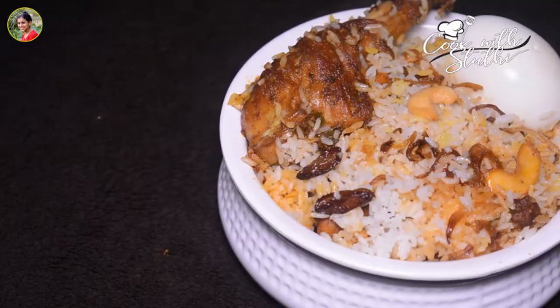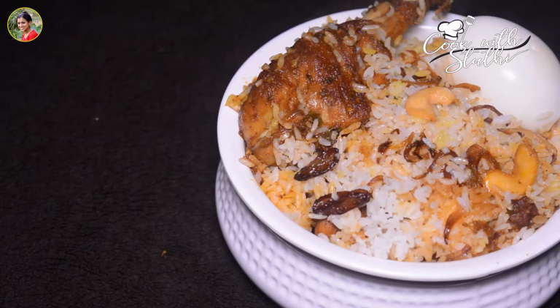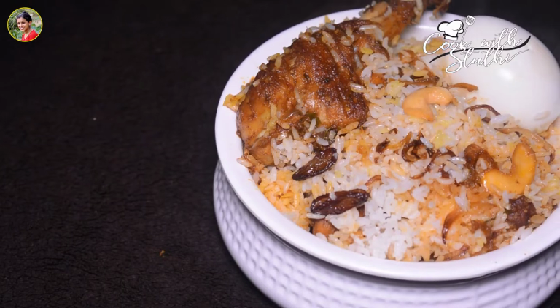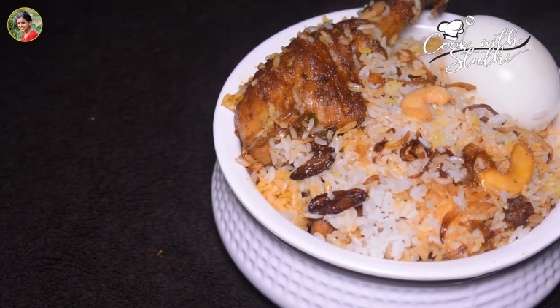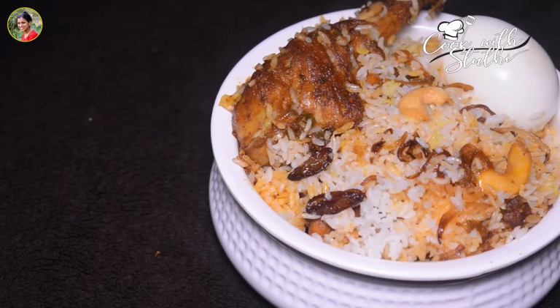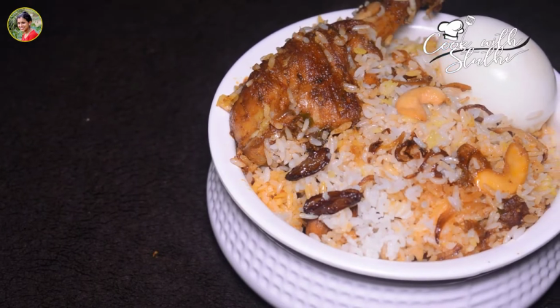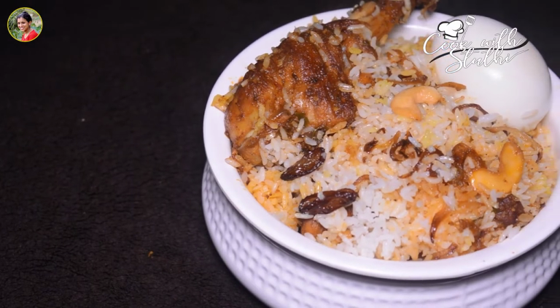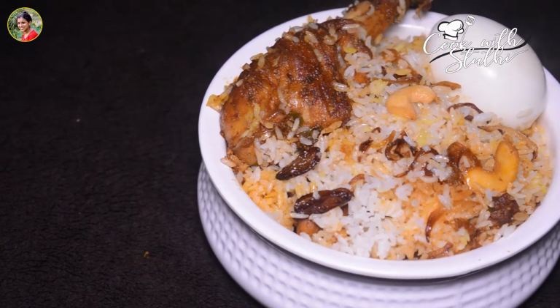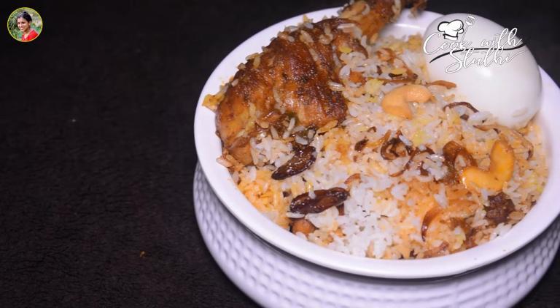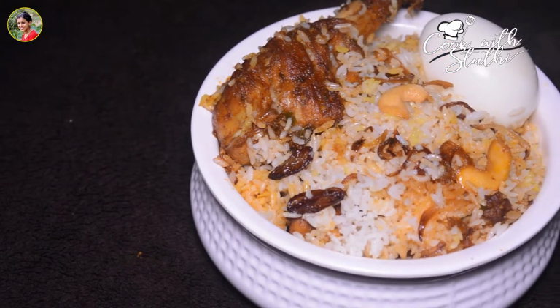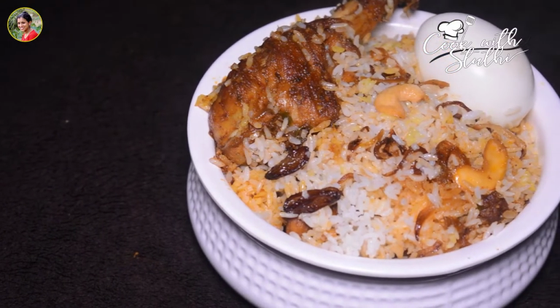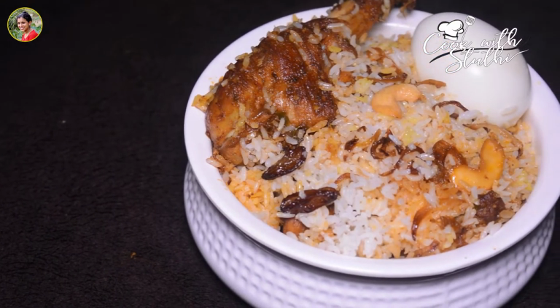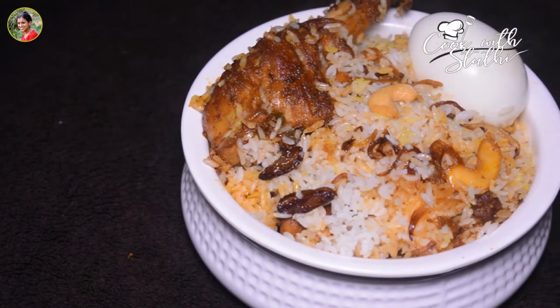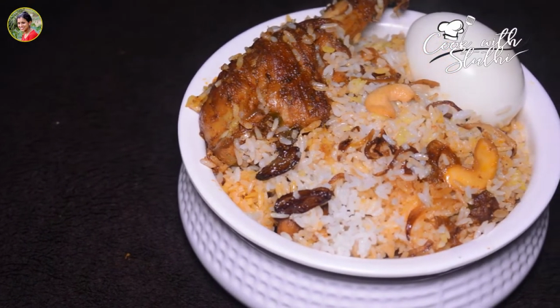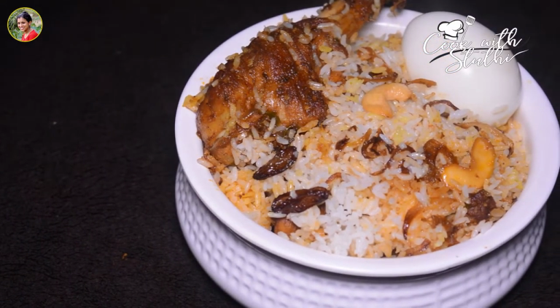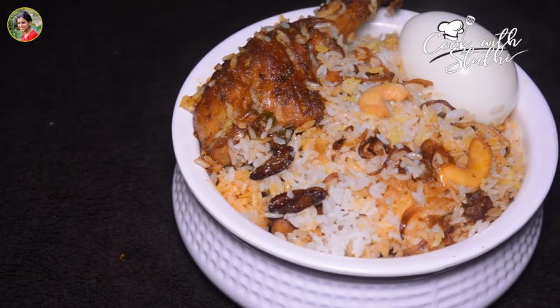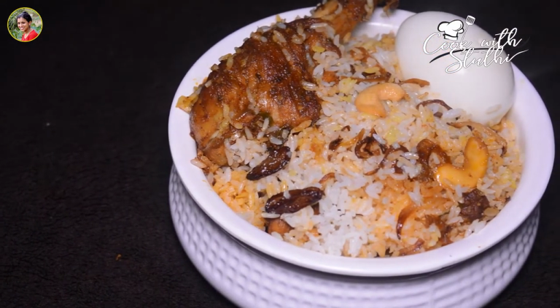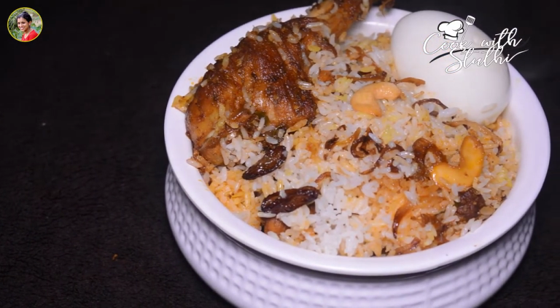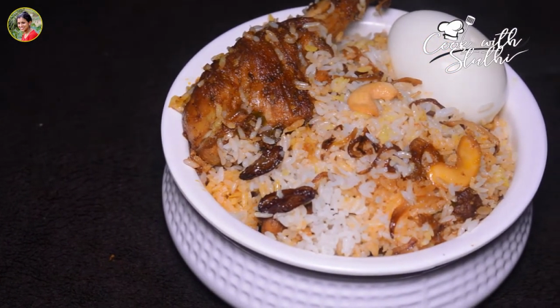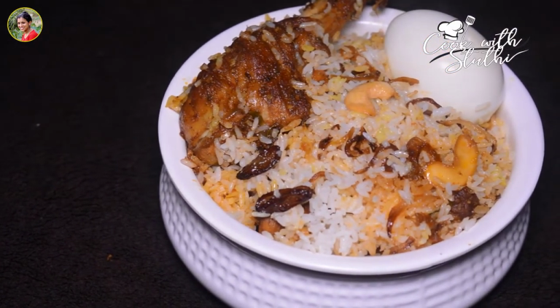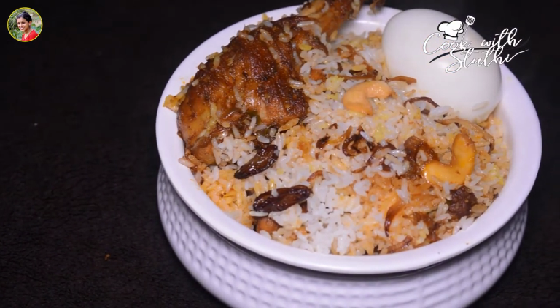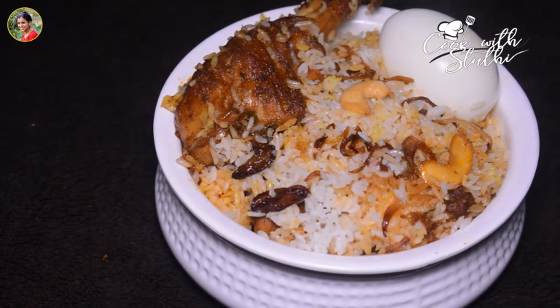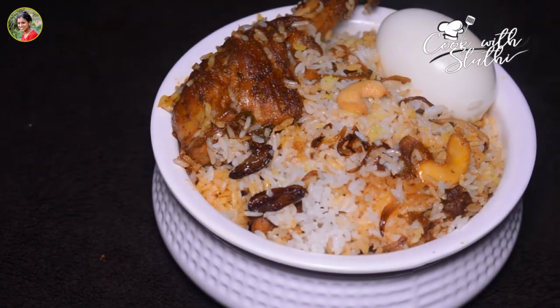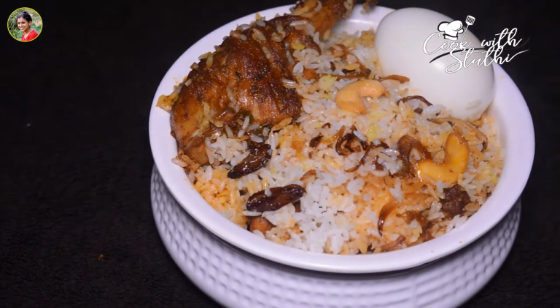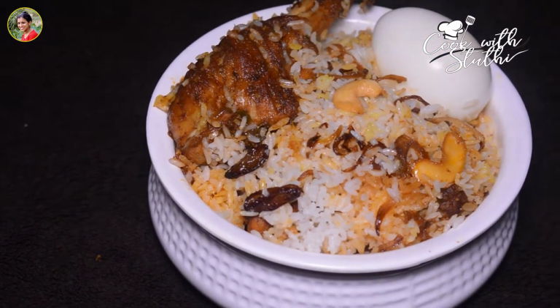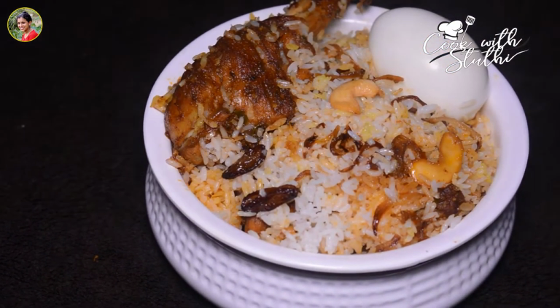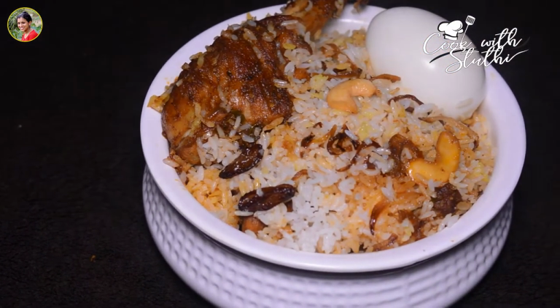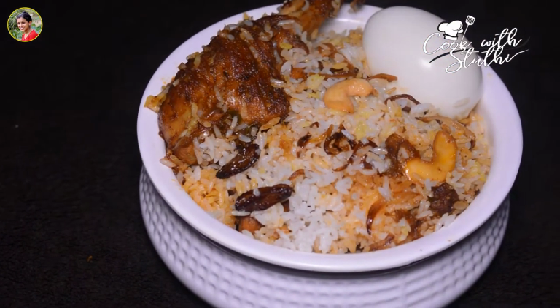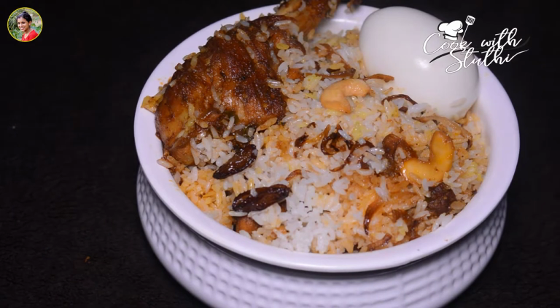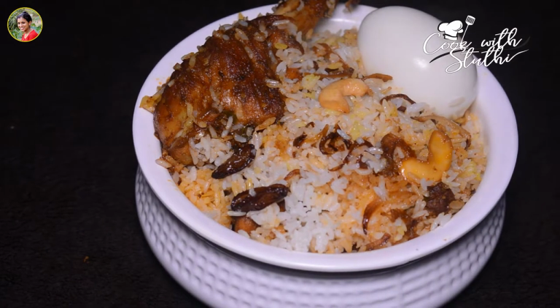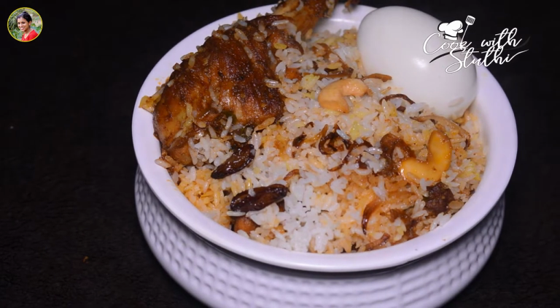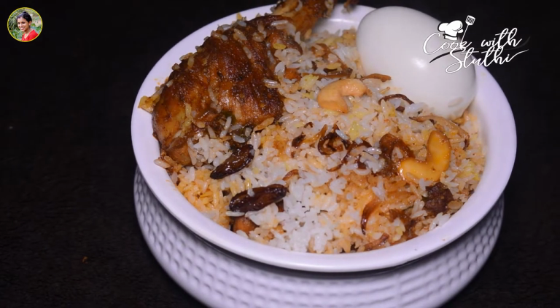You can subscribe to our channel, like, share and comment. Now let's go to the recipe.